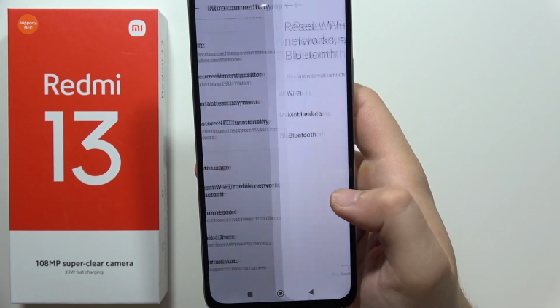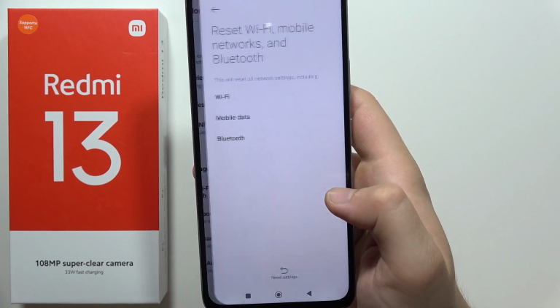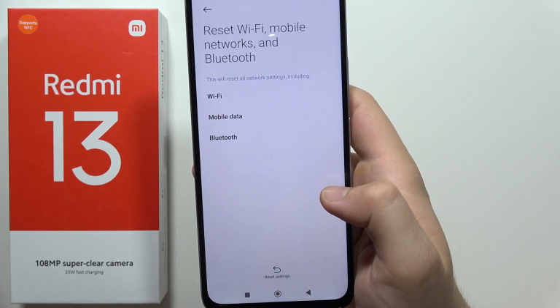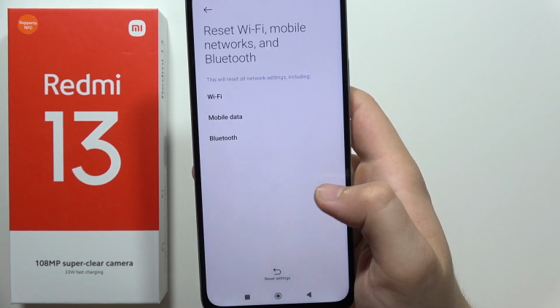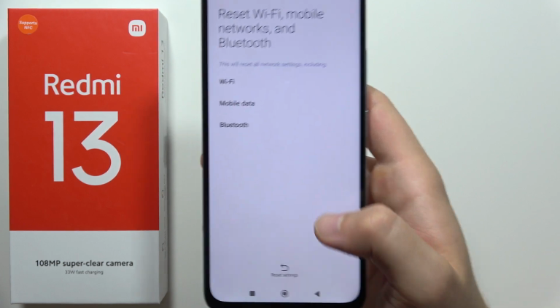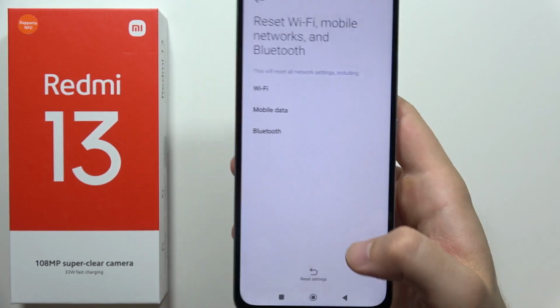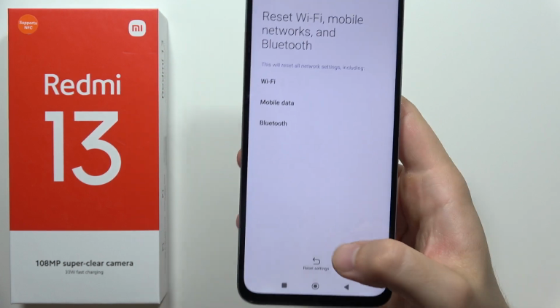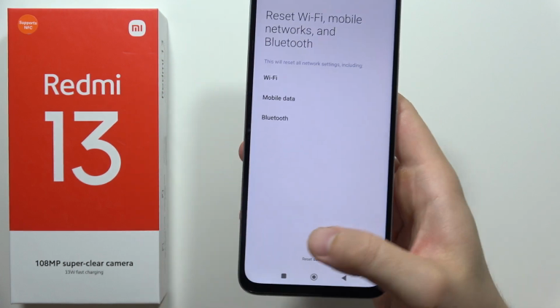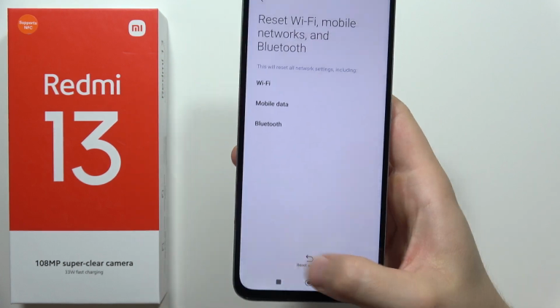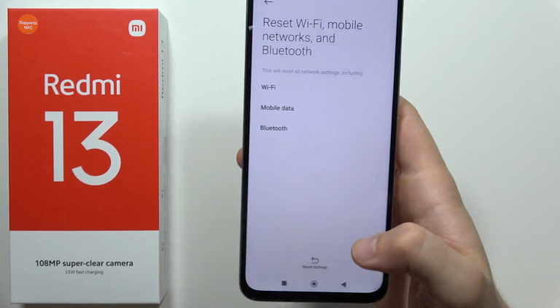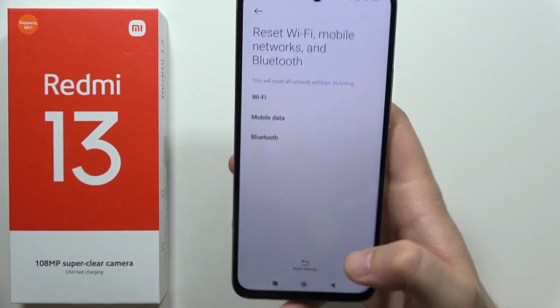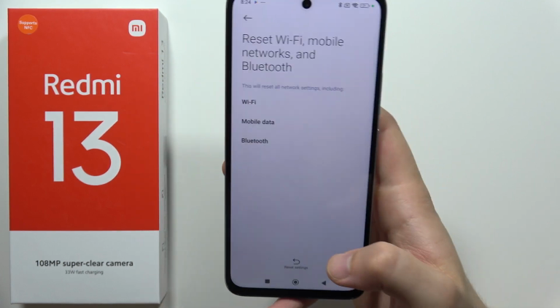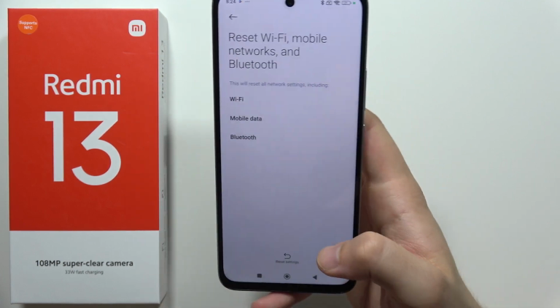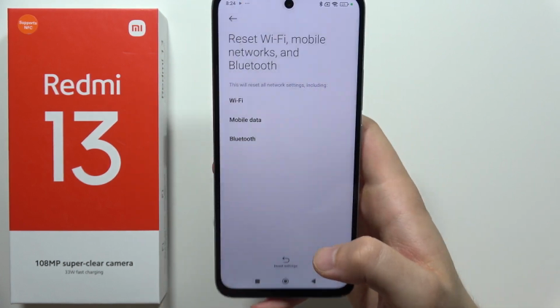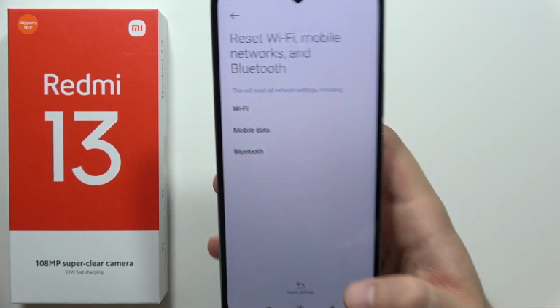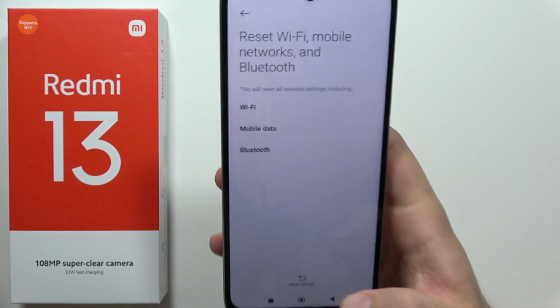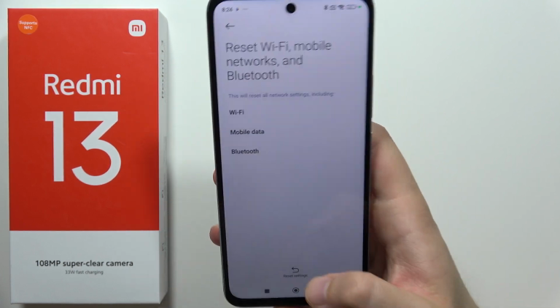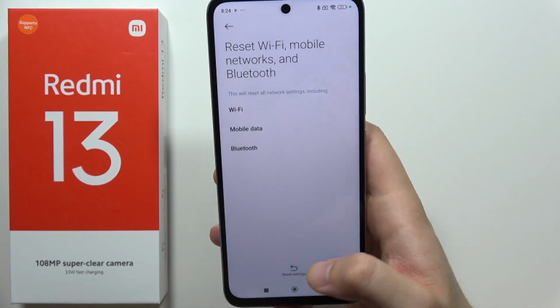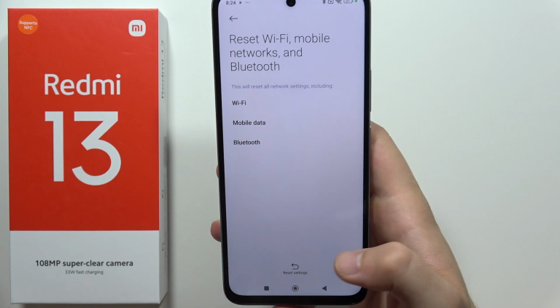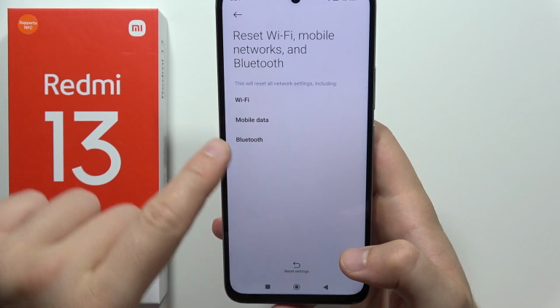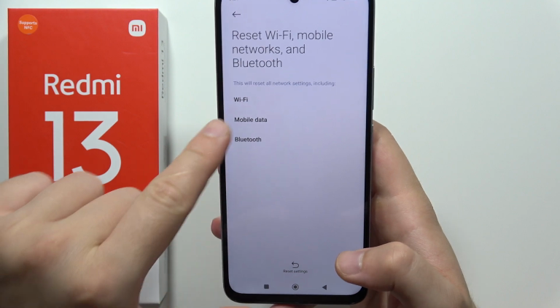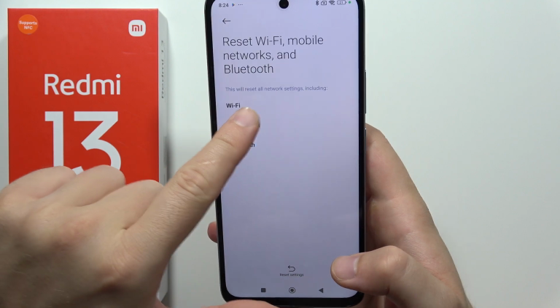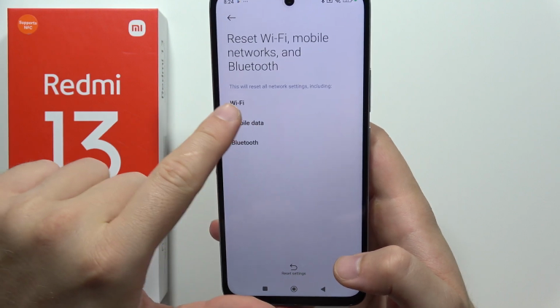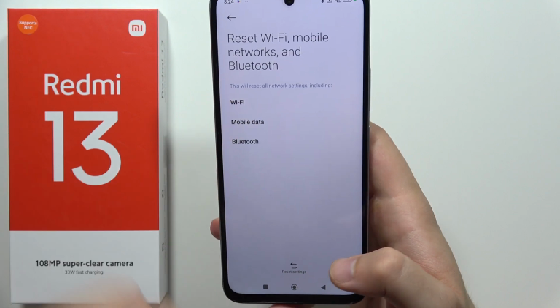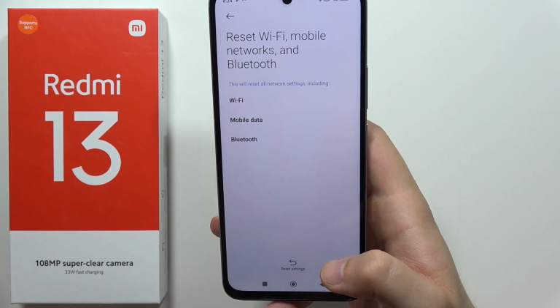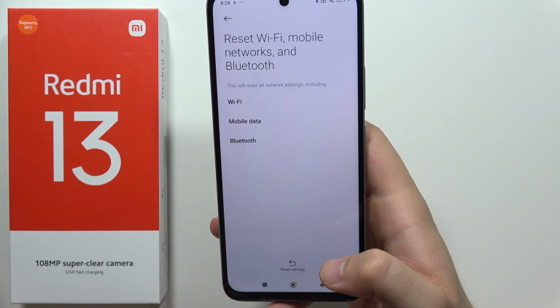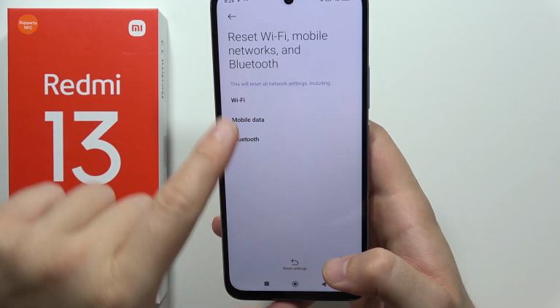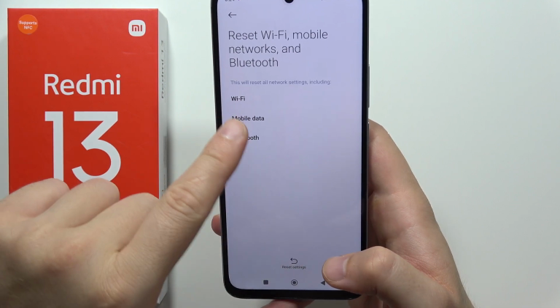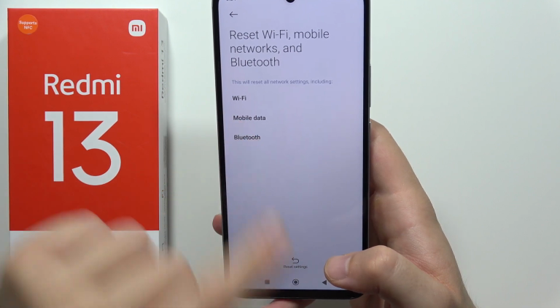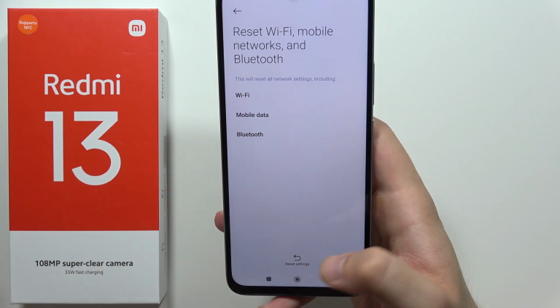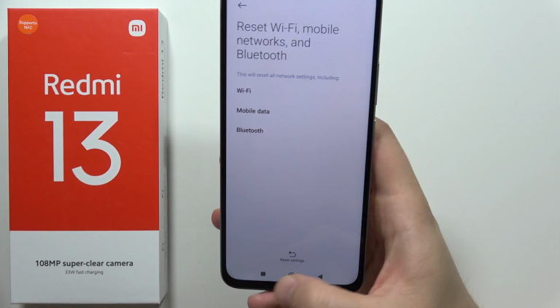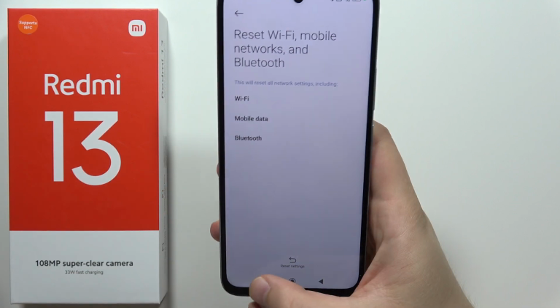Click here, then tap to reset the settings. Thanks to this, you will reset the Wi-Fi, mobile data, and Bluetooth.